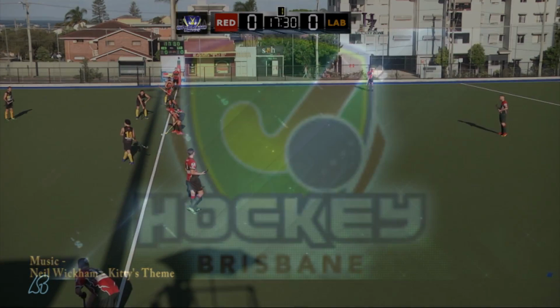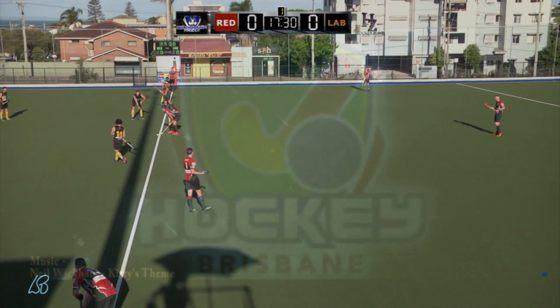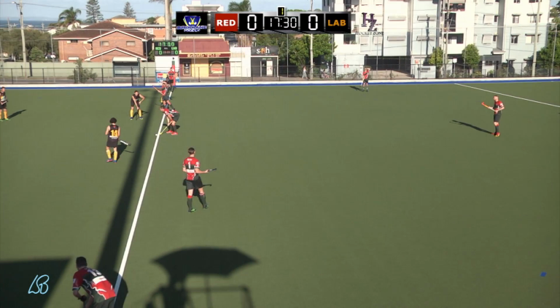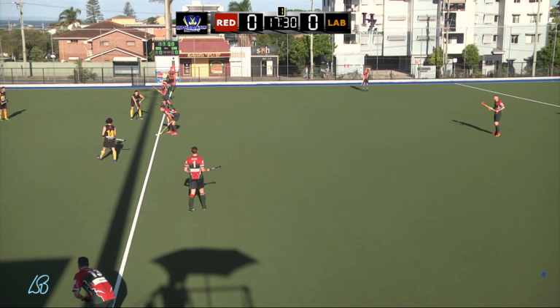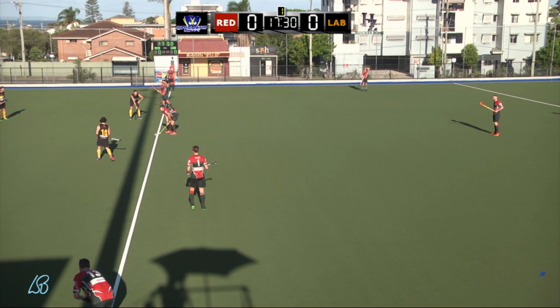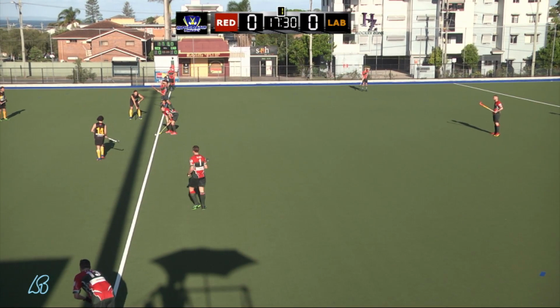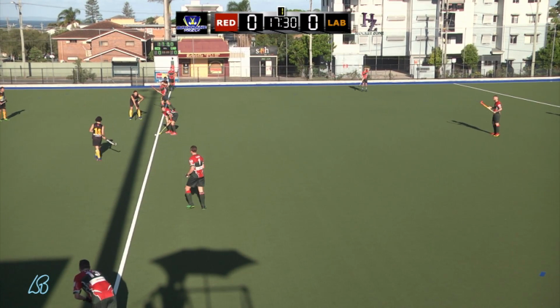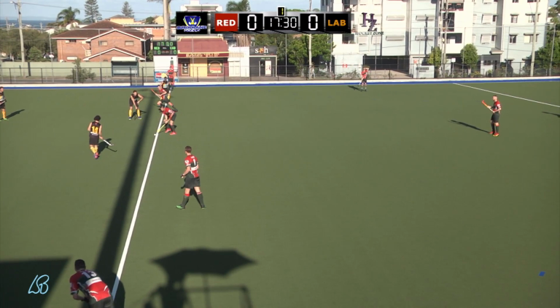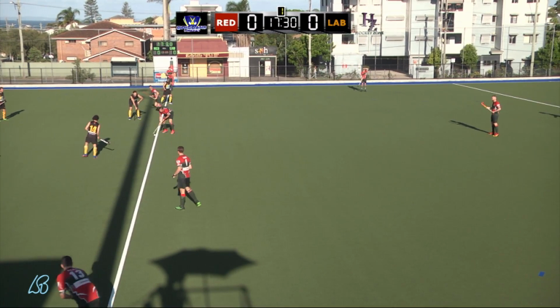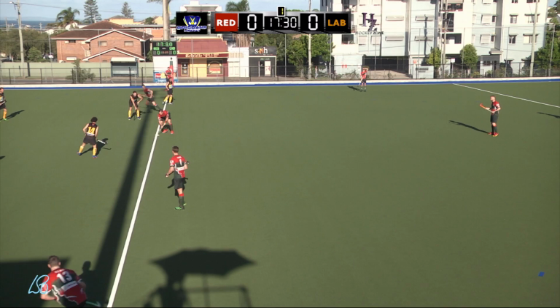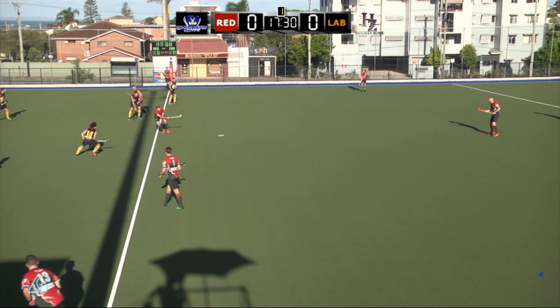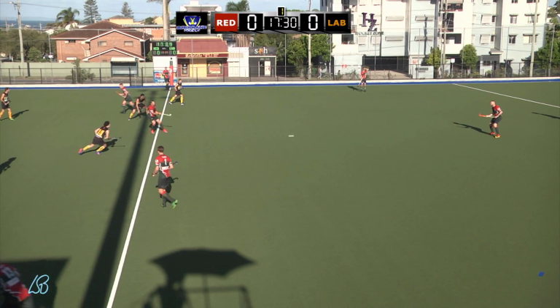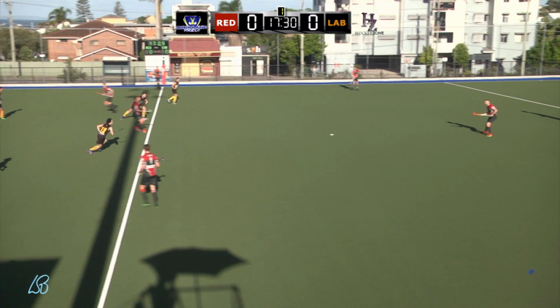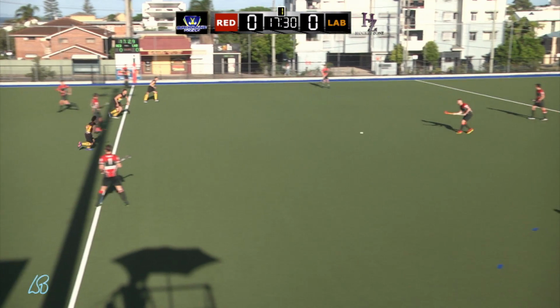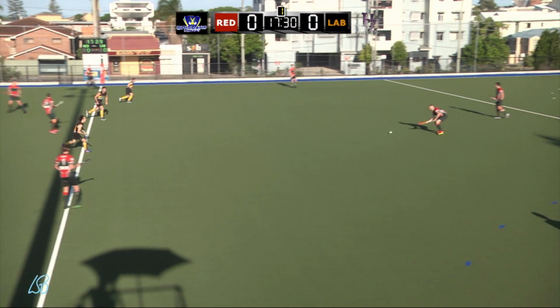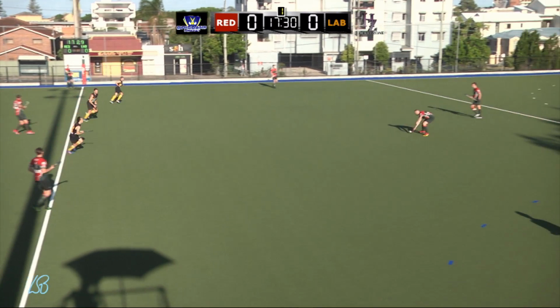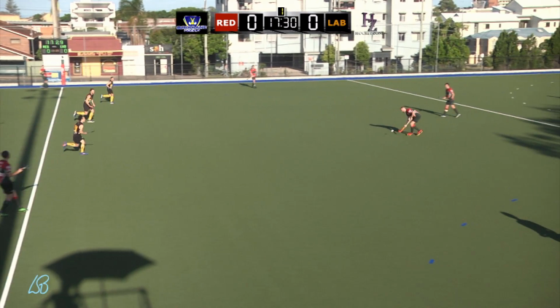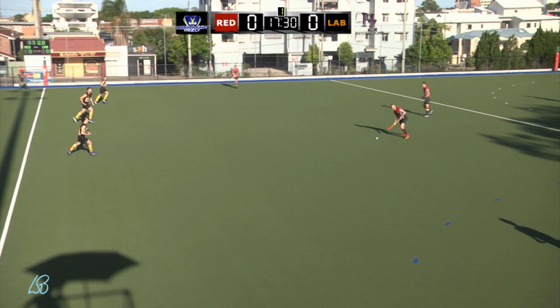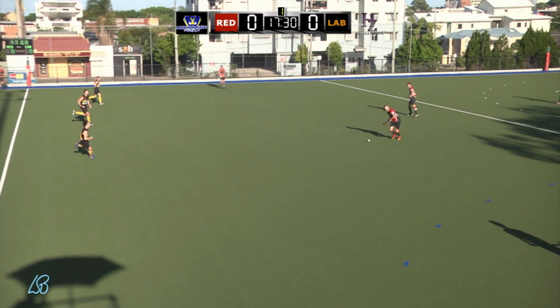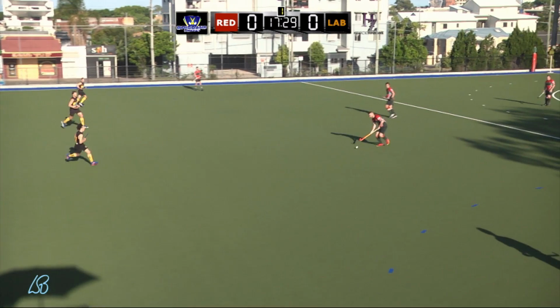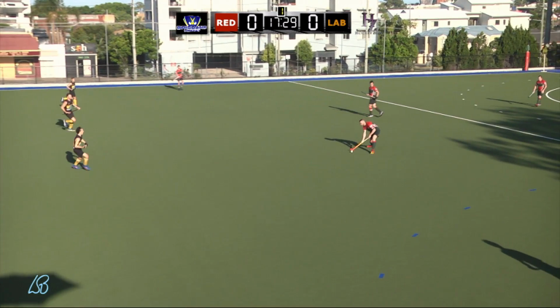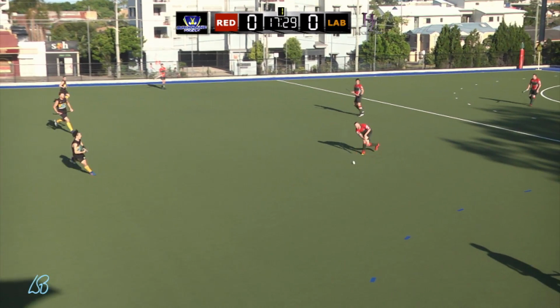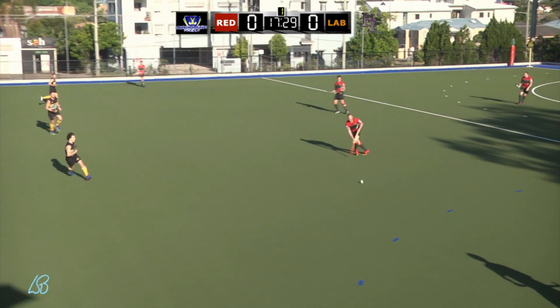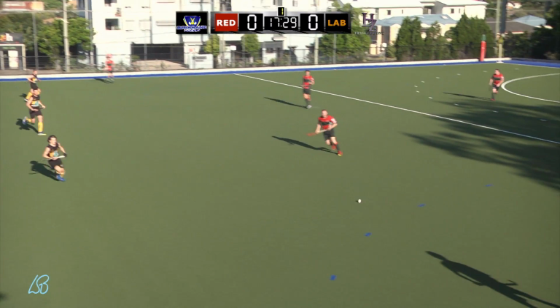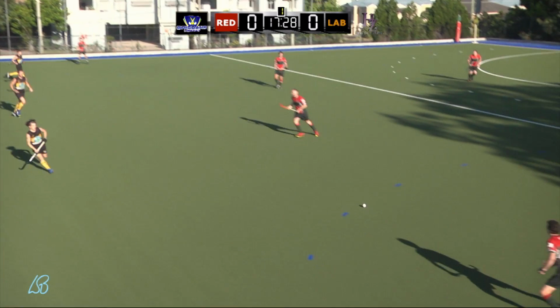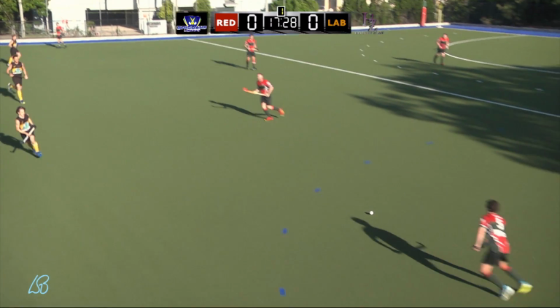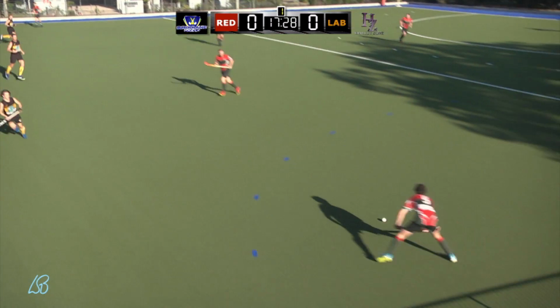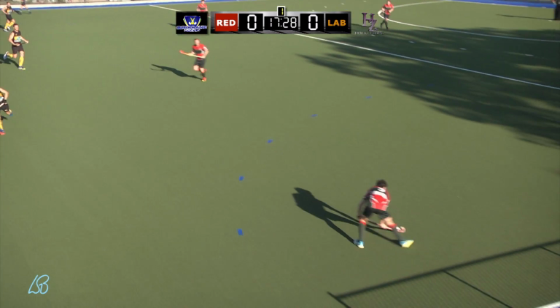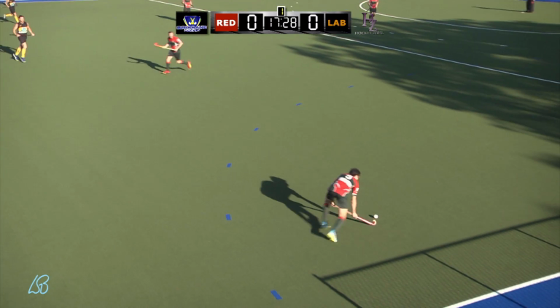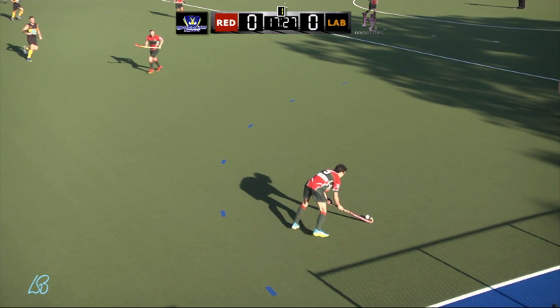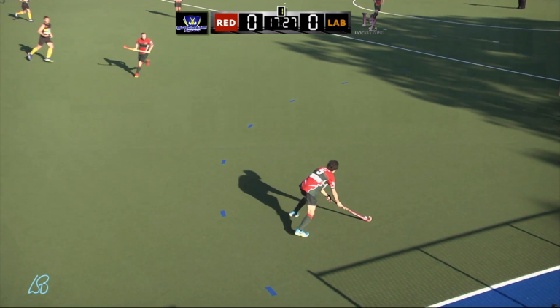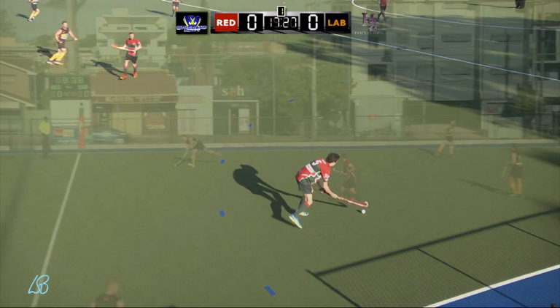Let's get this game underway, beat up BHA action this afternoon — Redcliffe v Labrador.